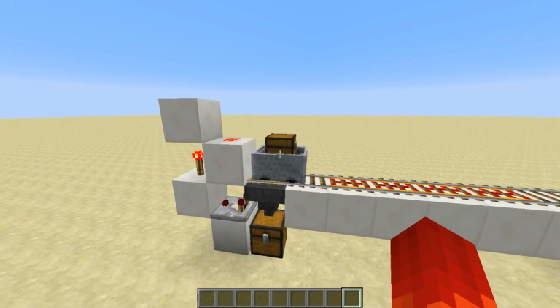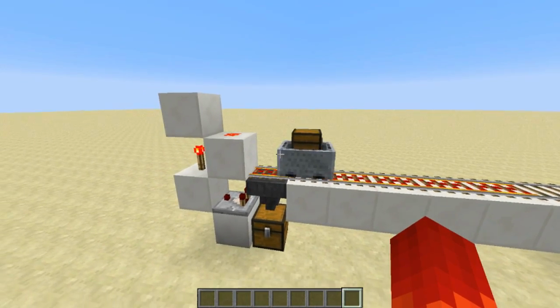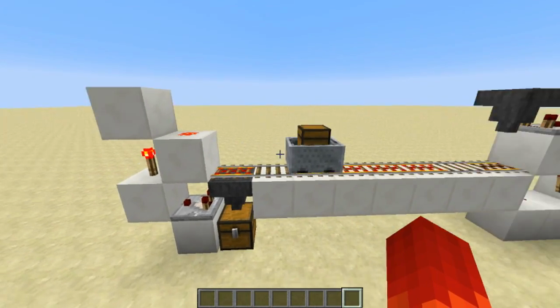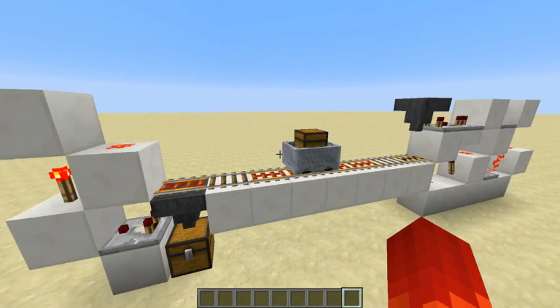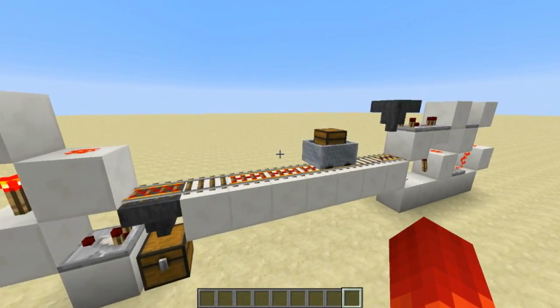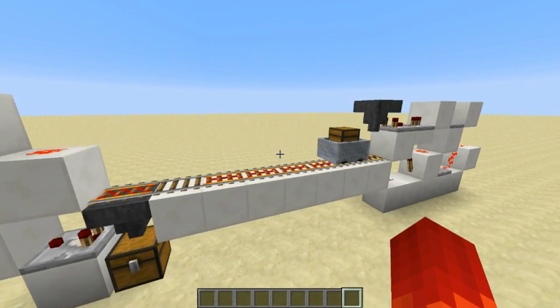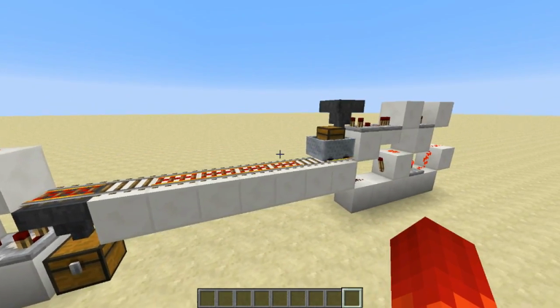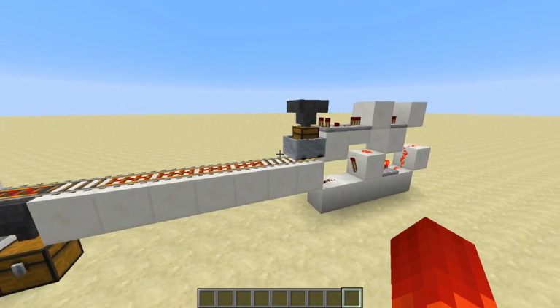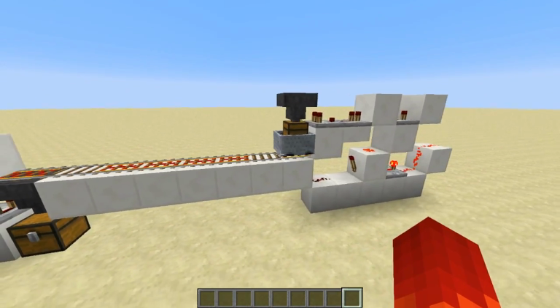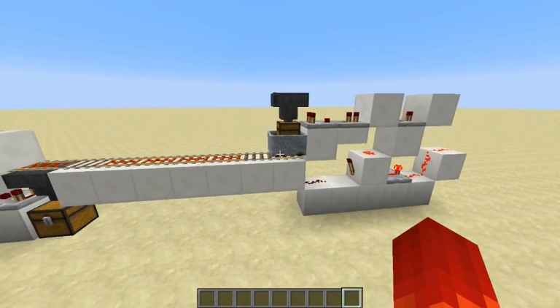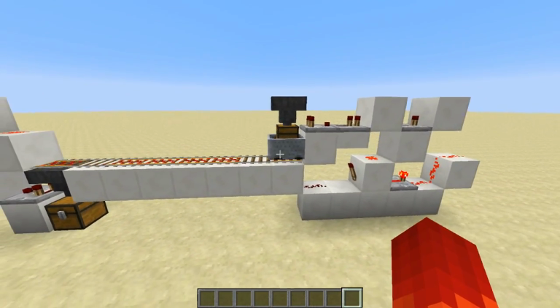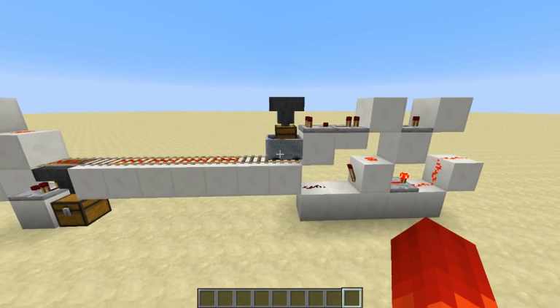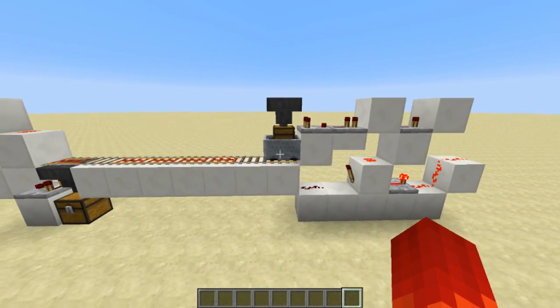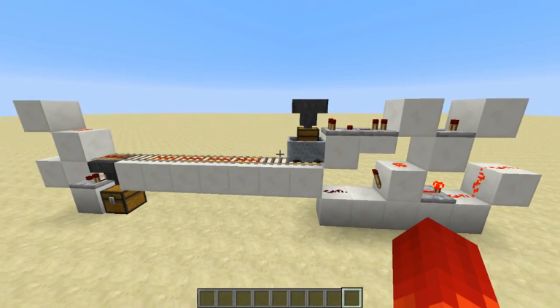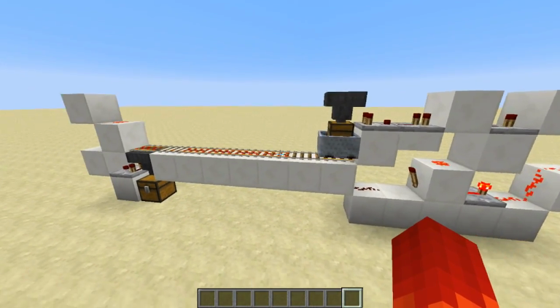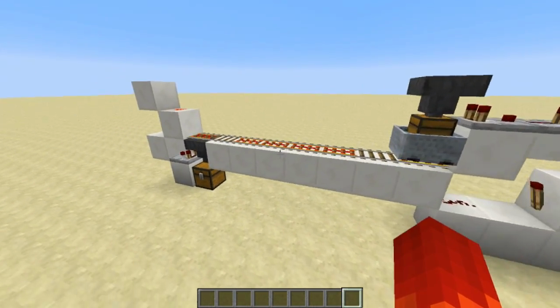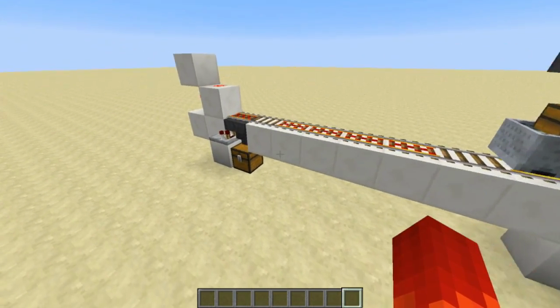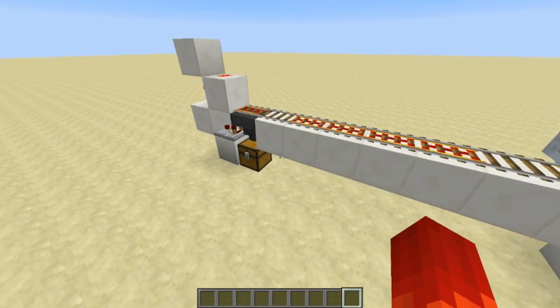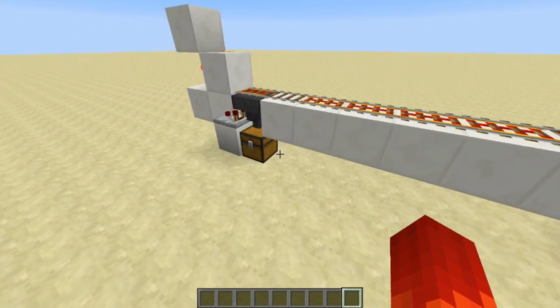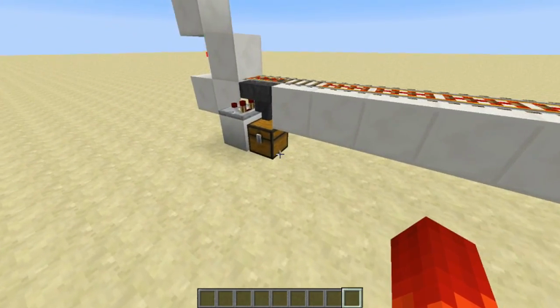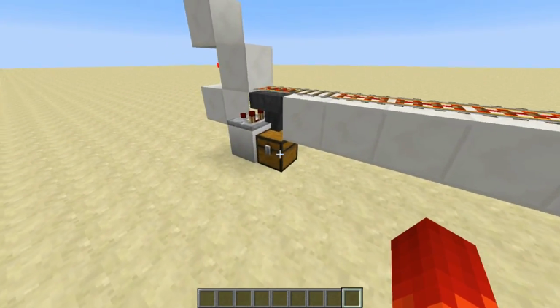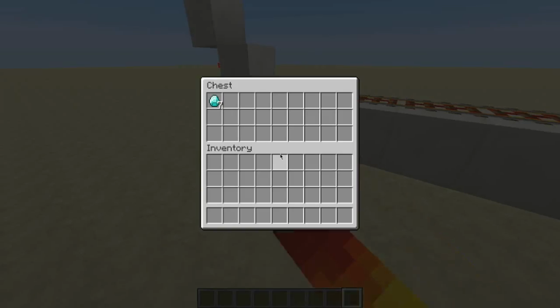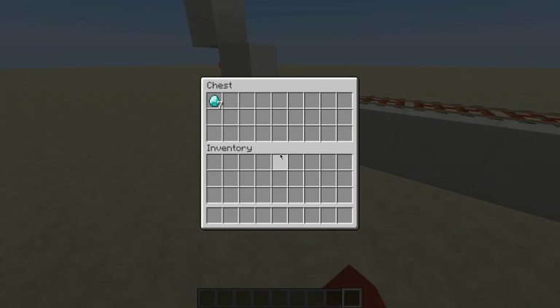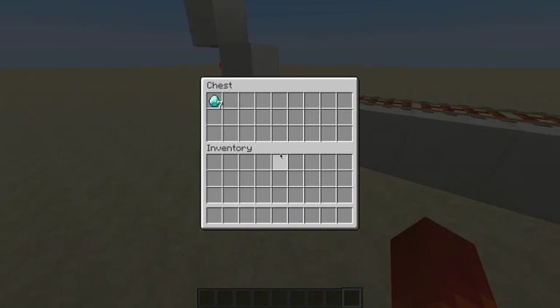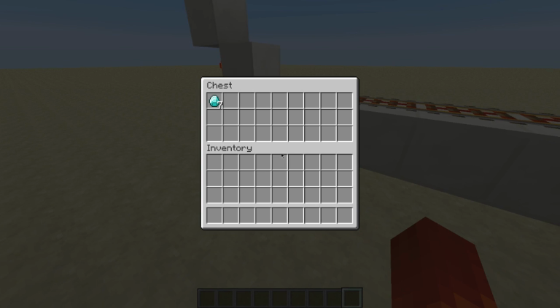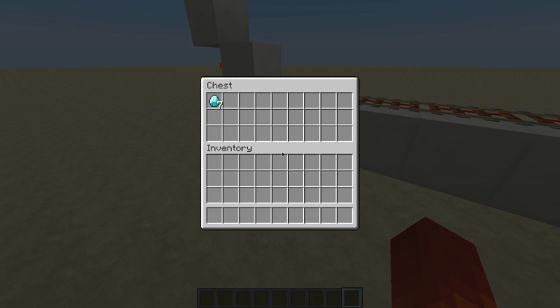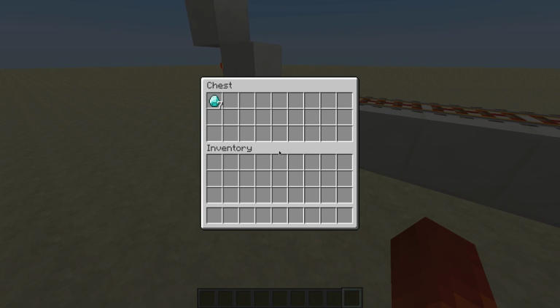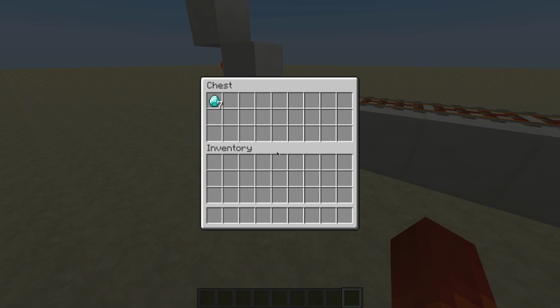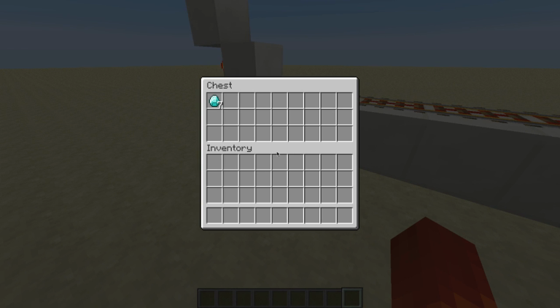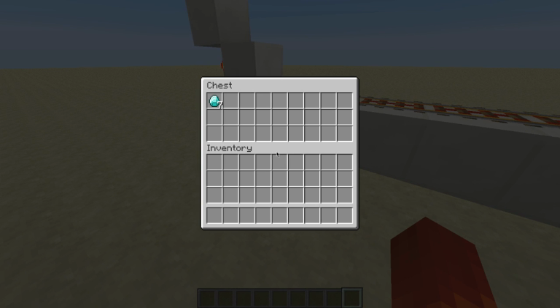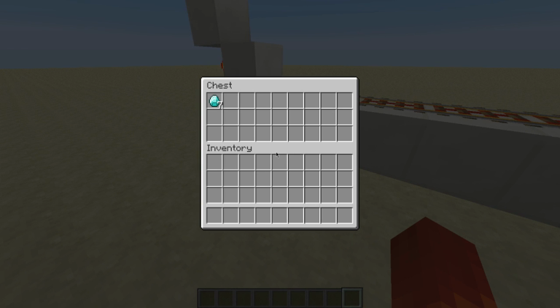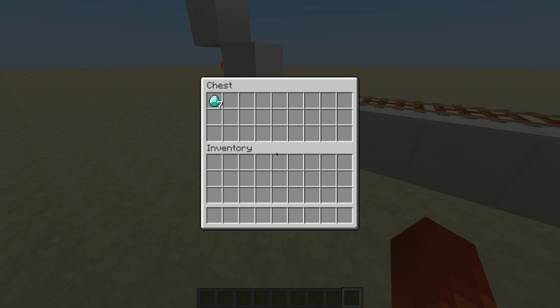Once the cart returns, it keeps it in park until it detects and finishes the transferring of items.